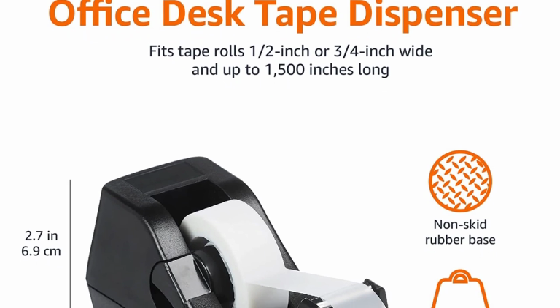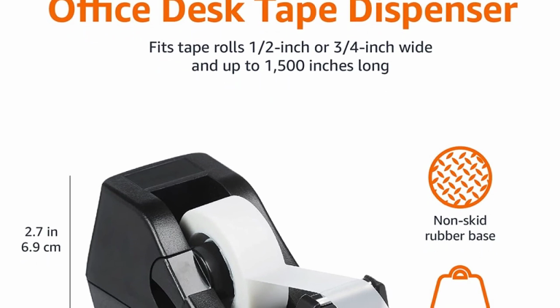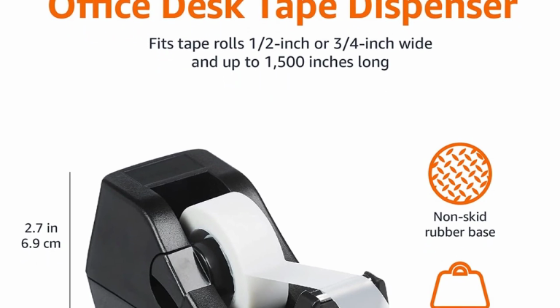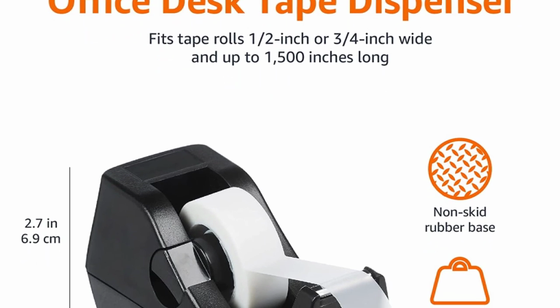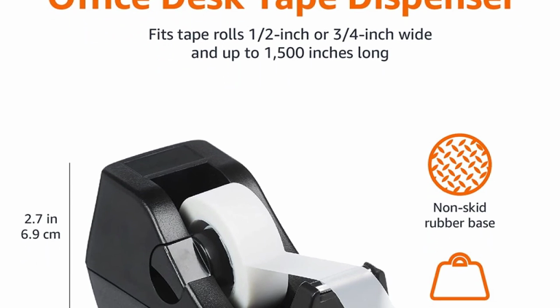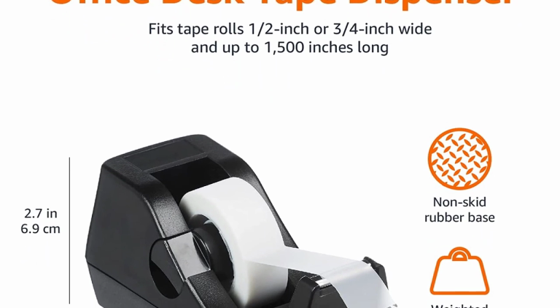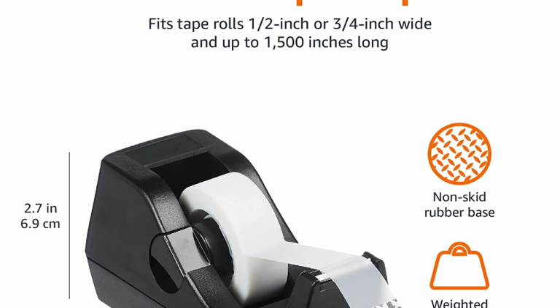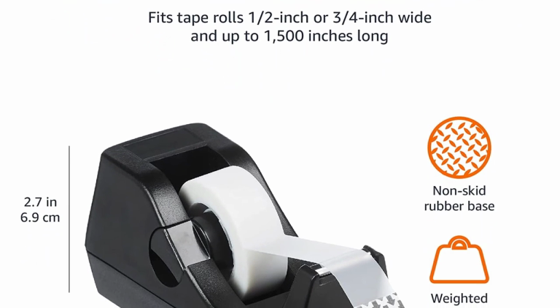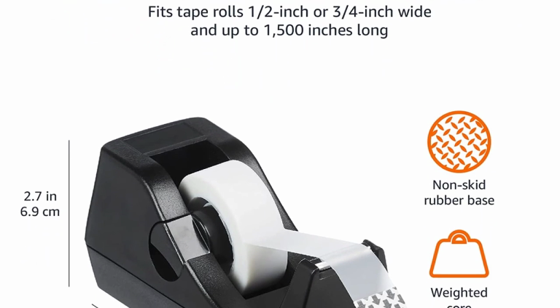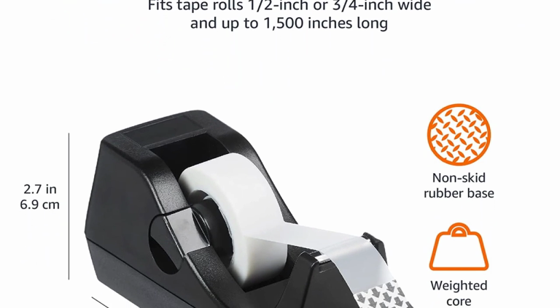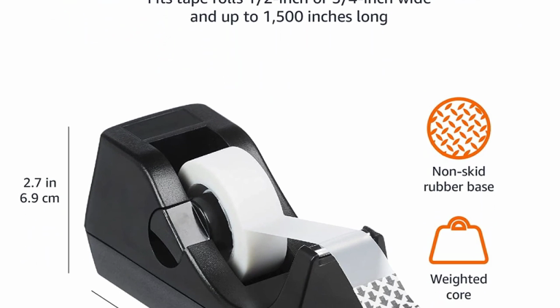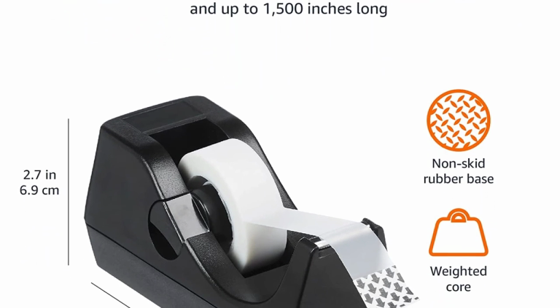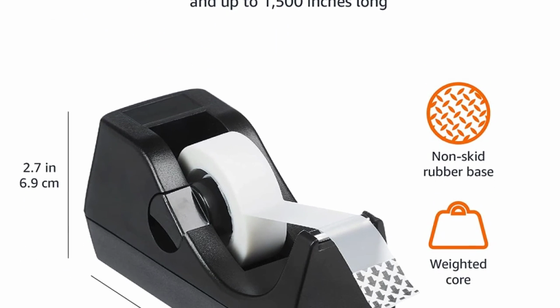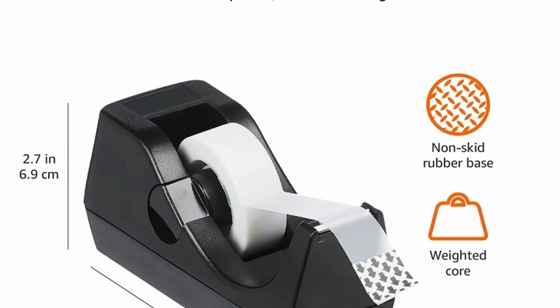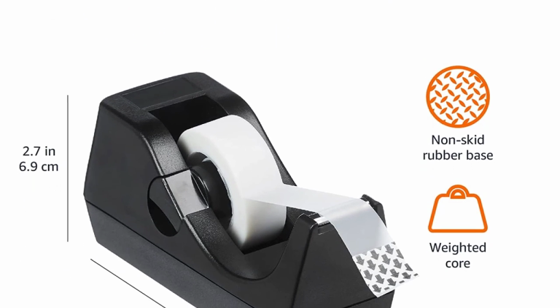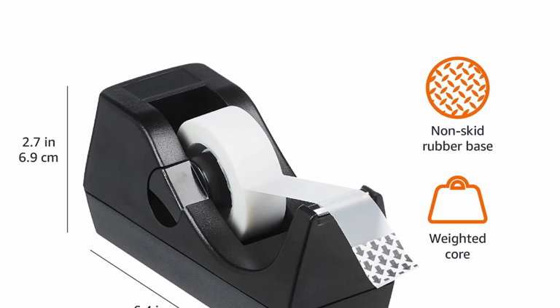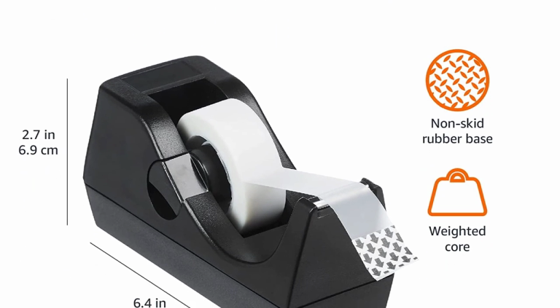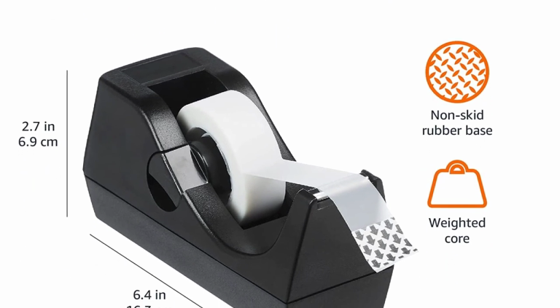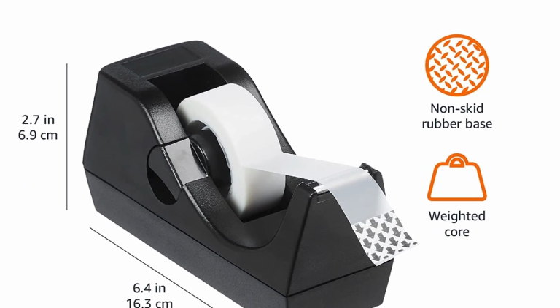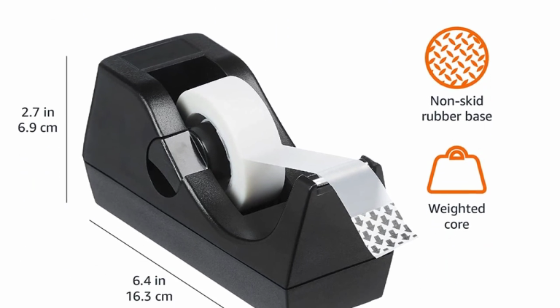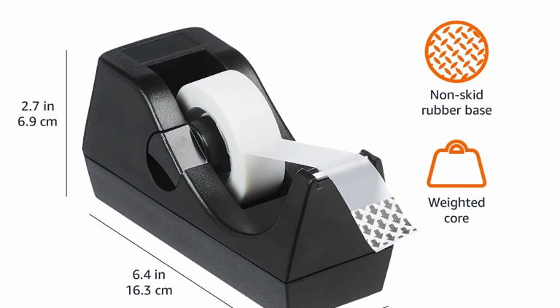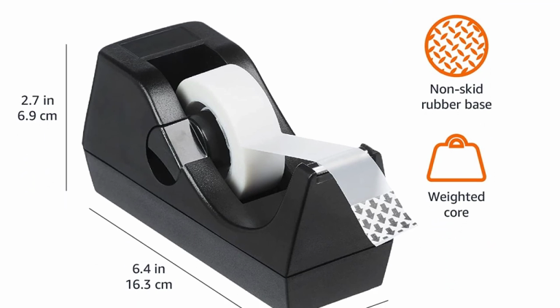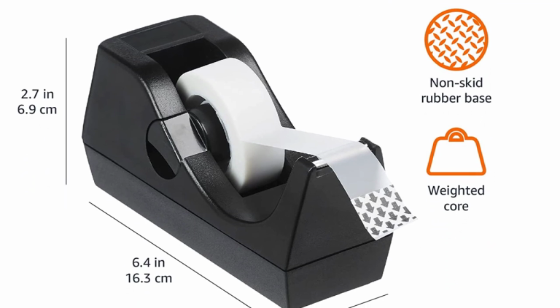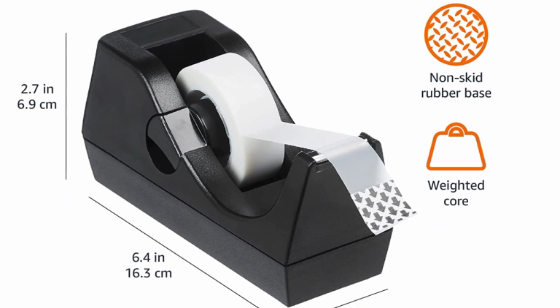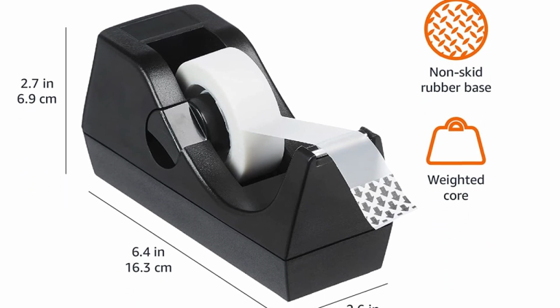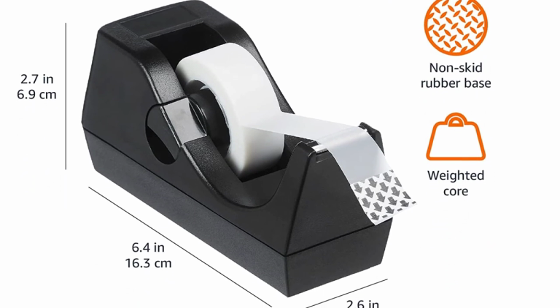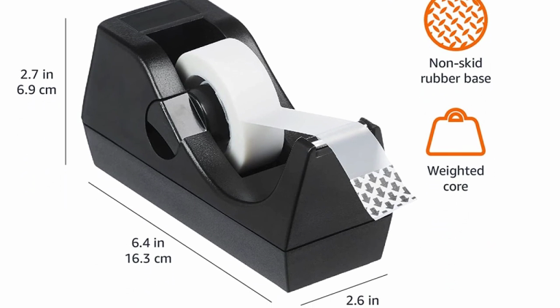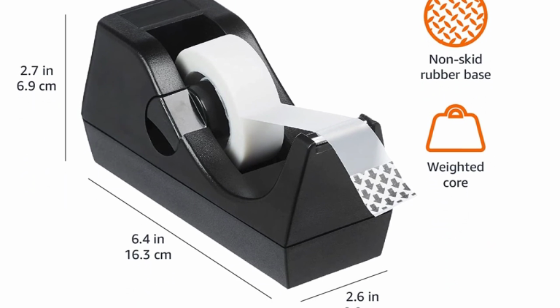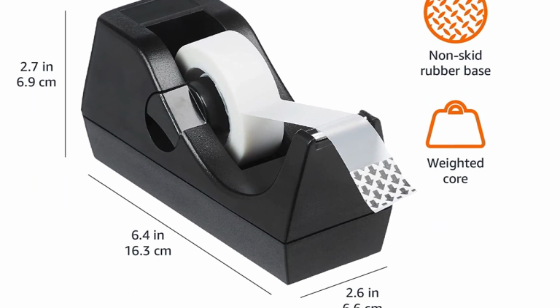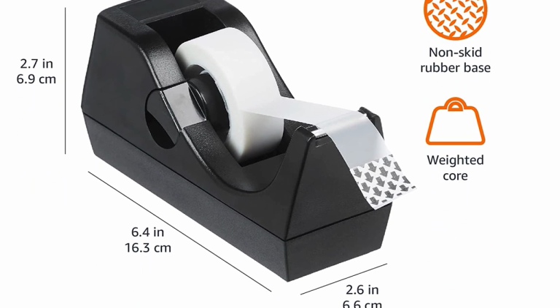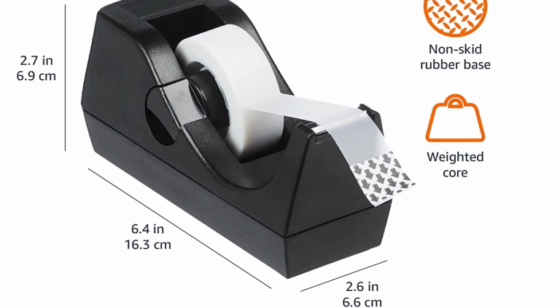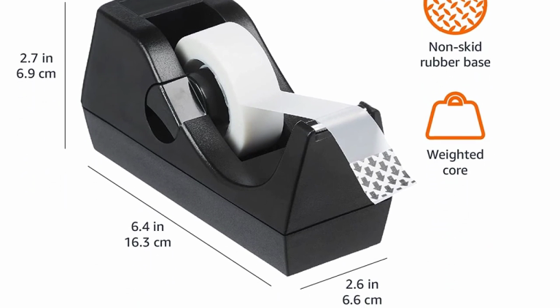Key features: lightweight, skid-free rubber base, removable core, can support 1,500 inches long tape.